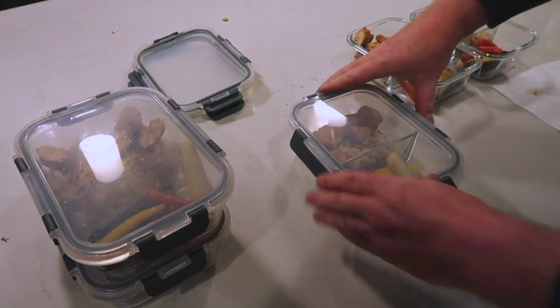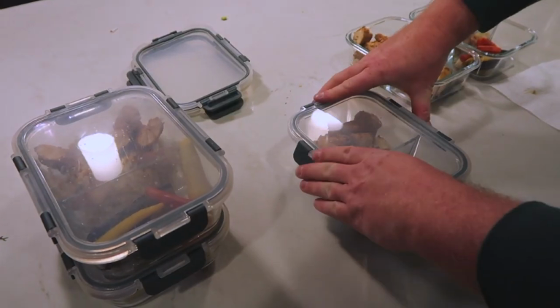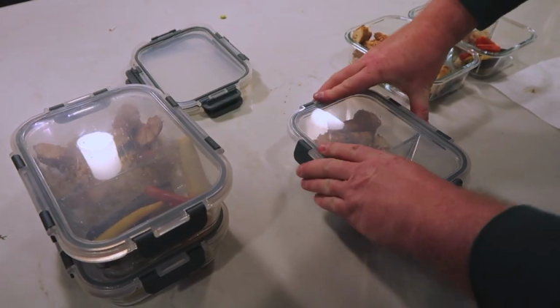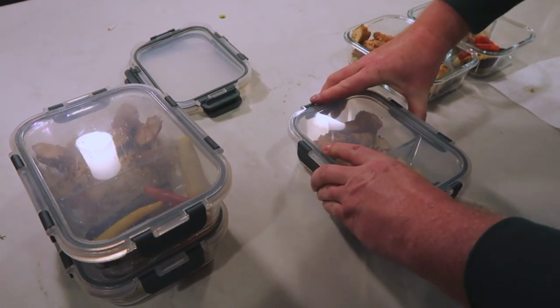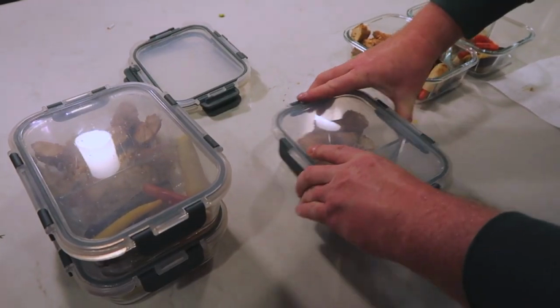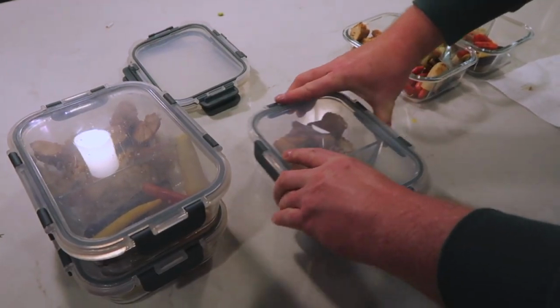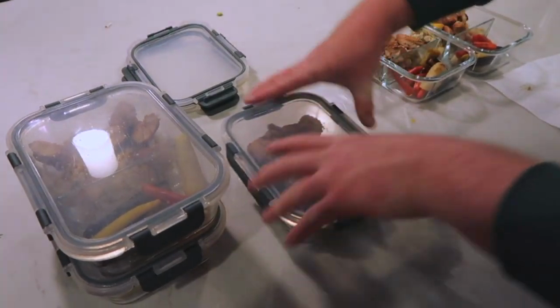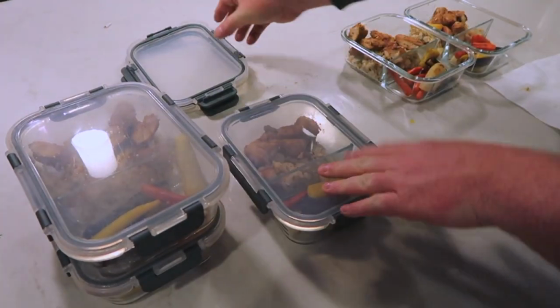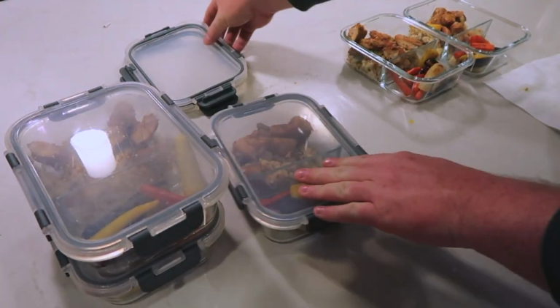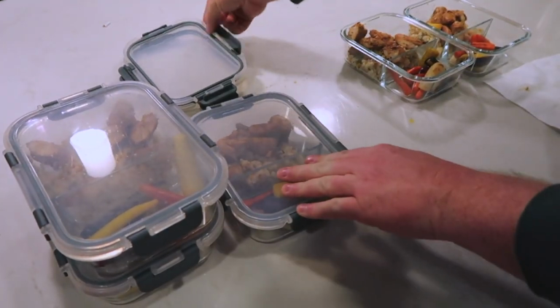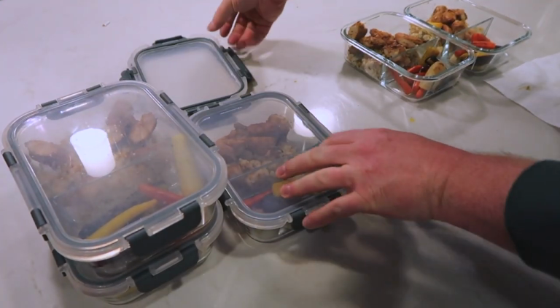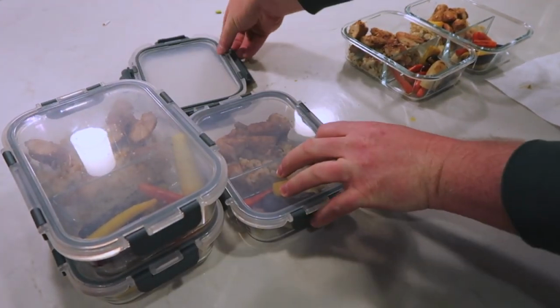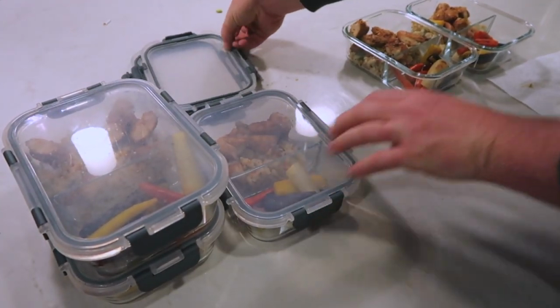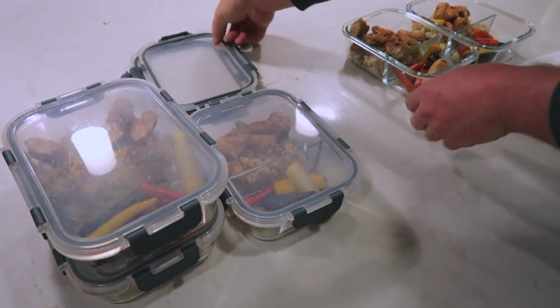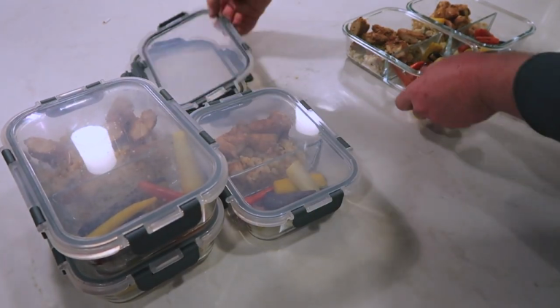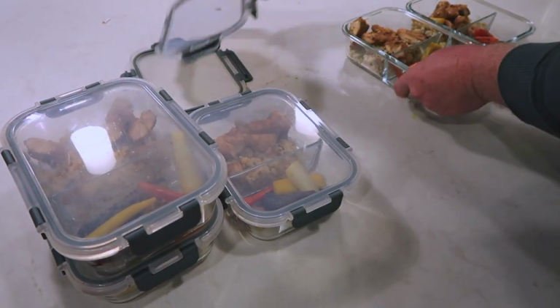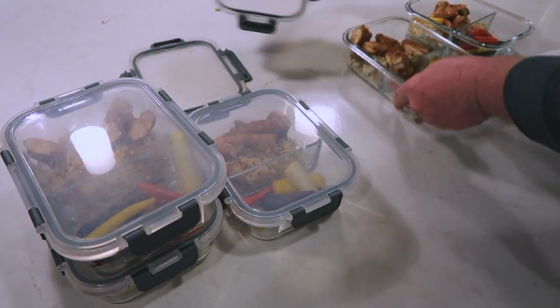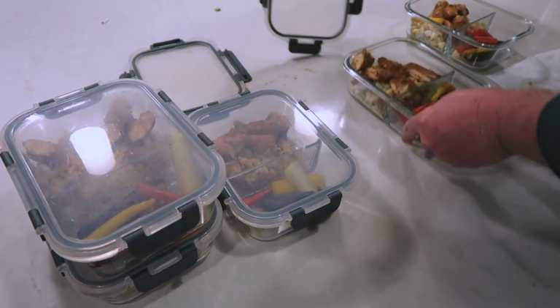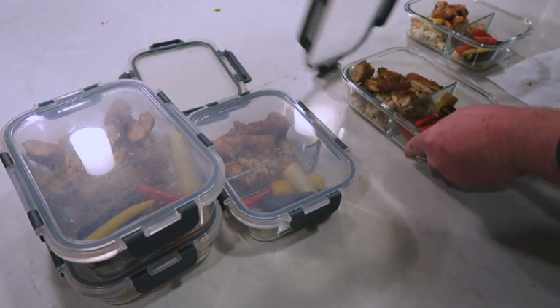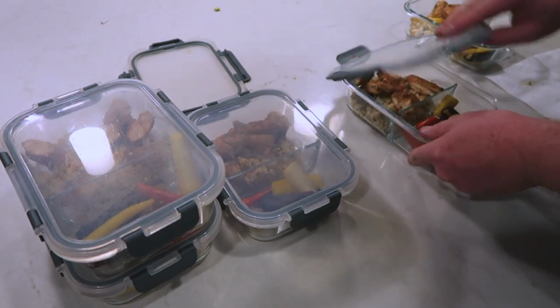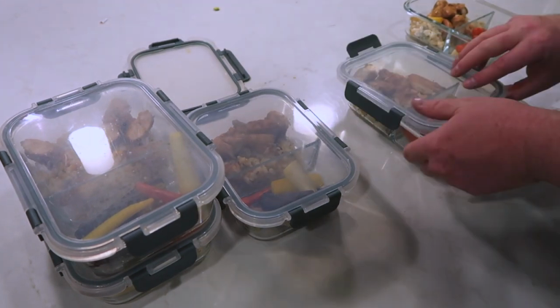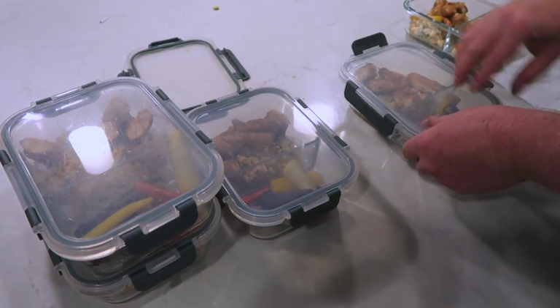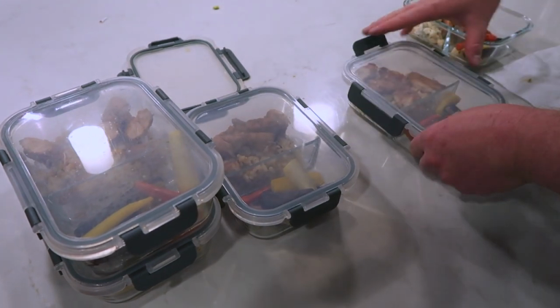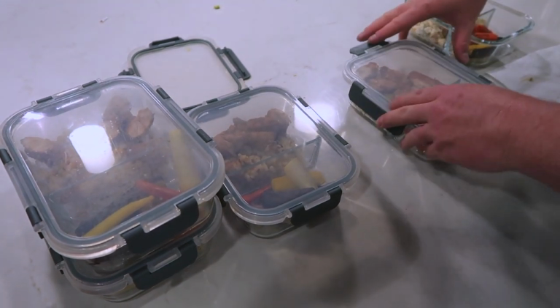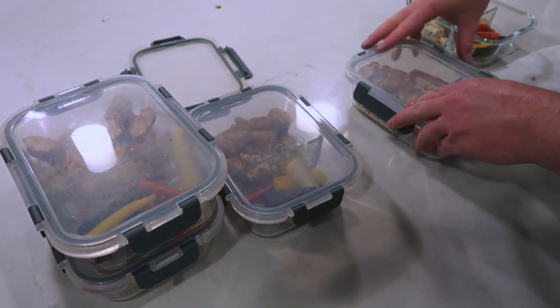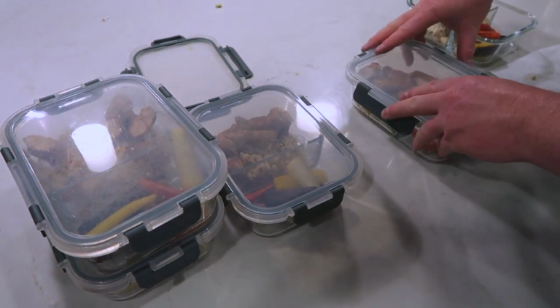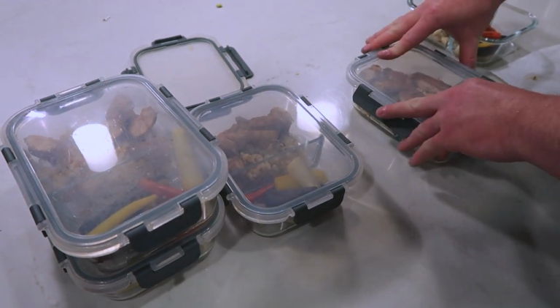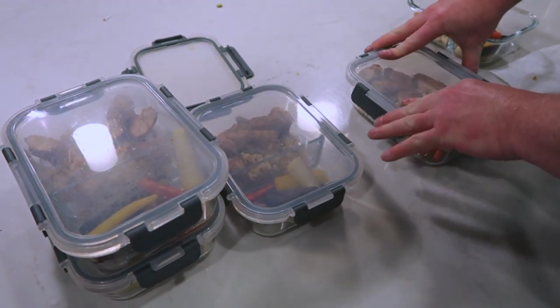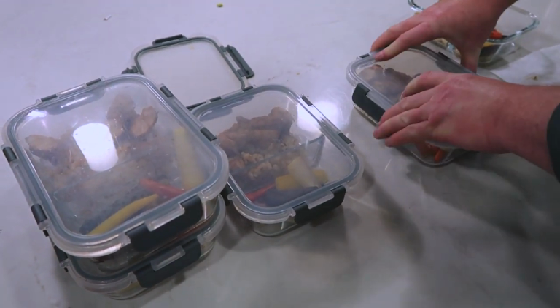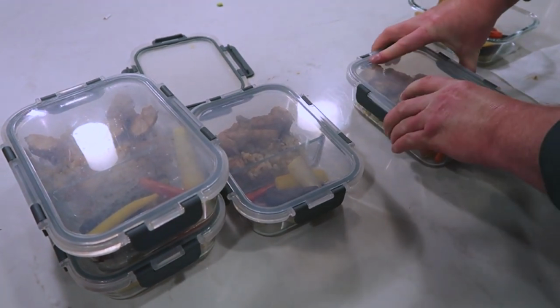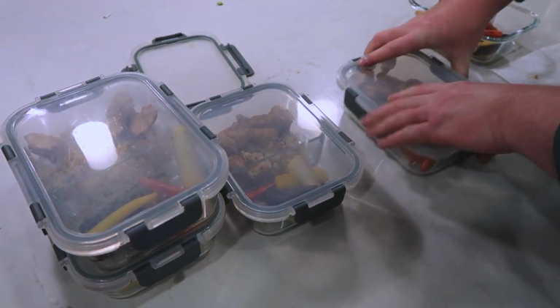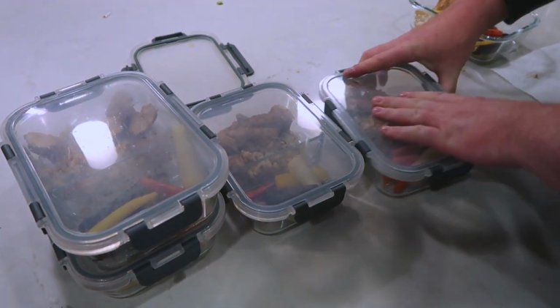He'll wait maybe 30 minutes or so until the food has cooled, and then put the tops on and put it in the fridge.